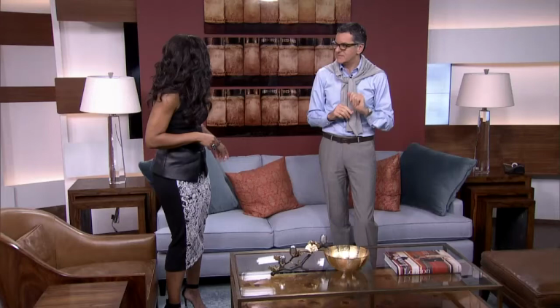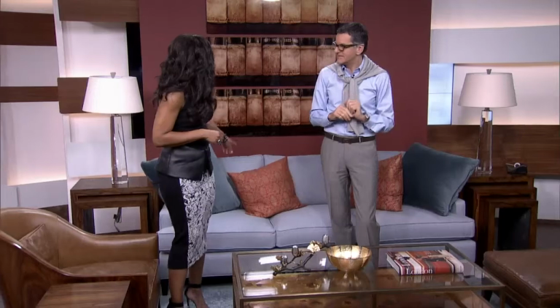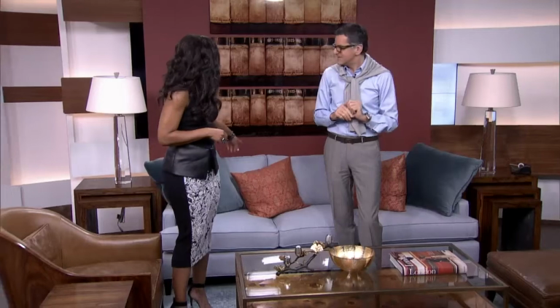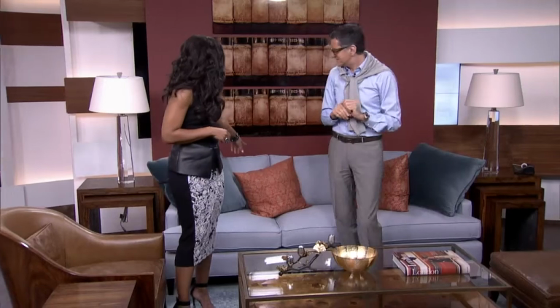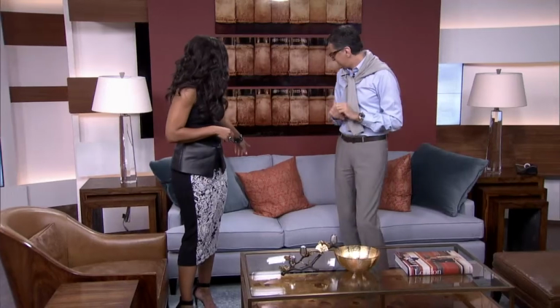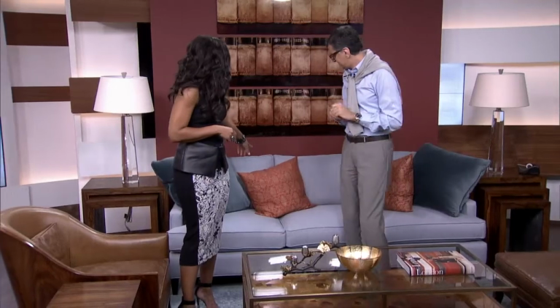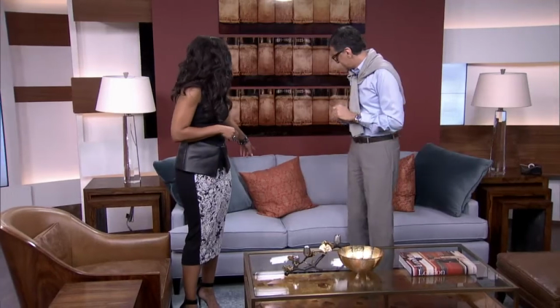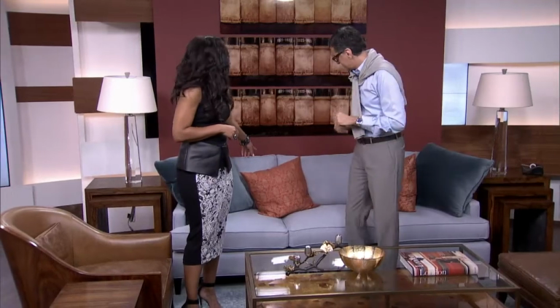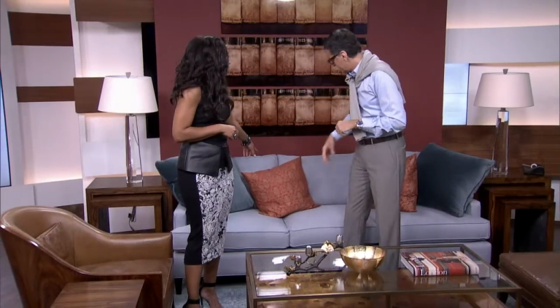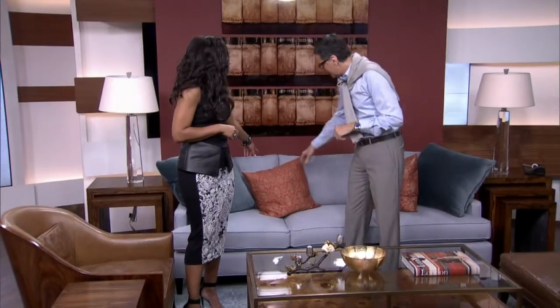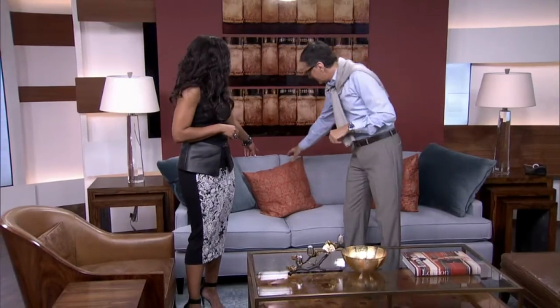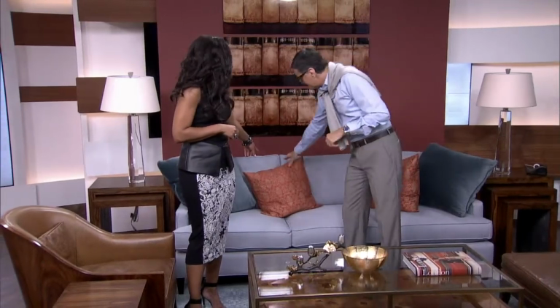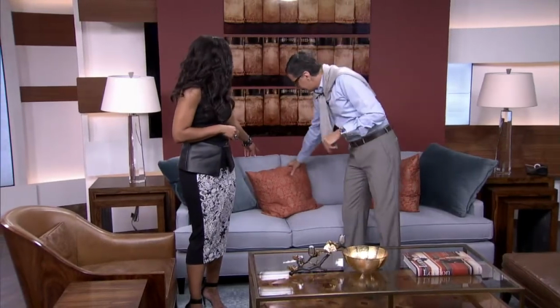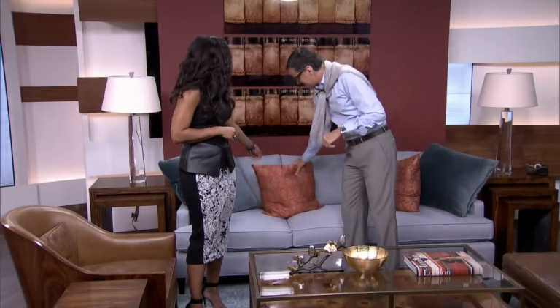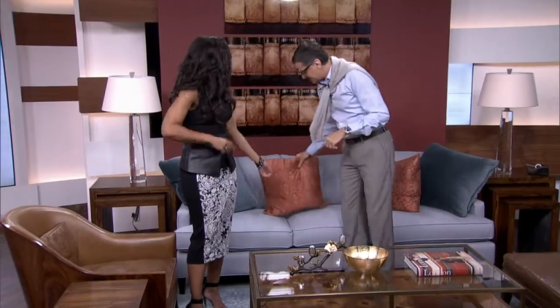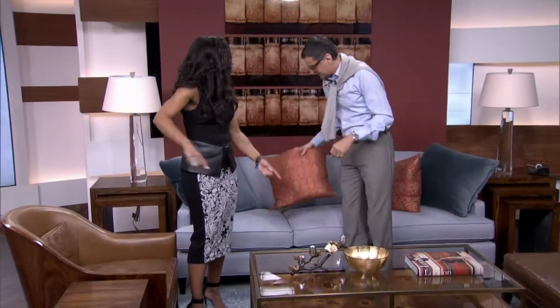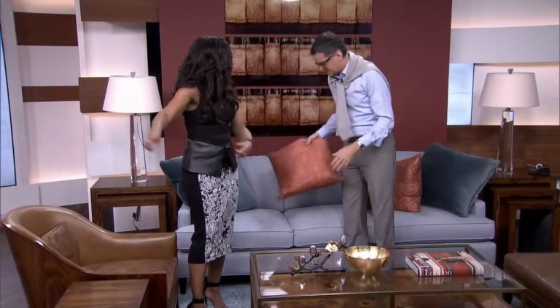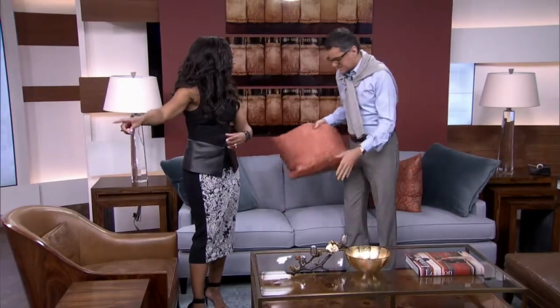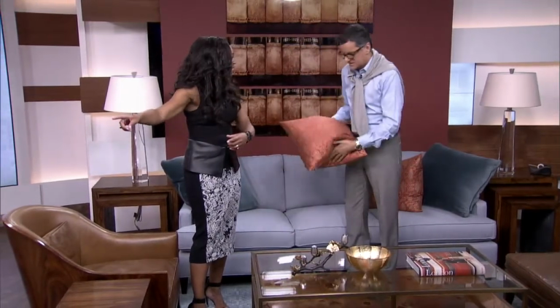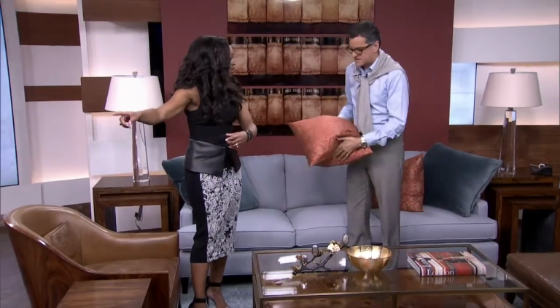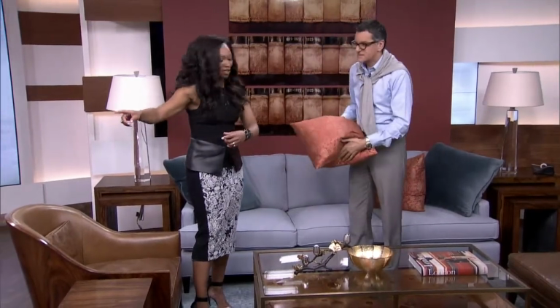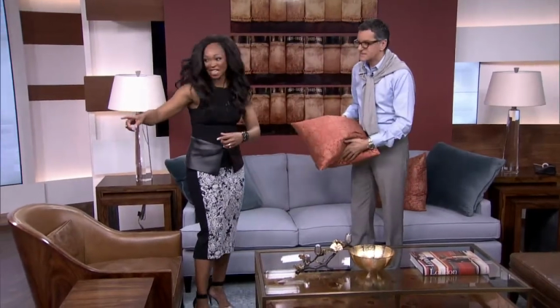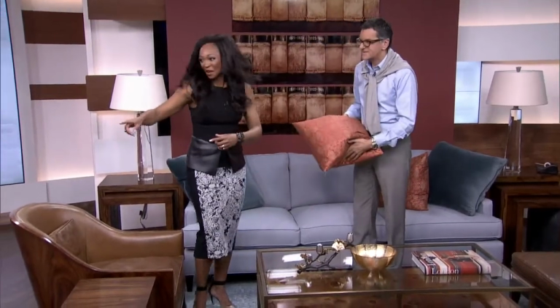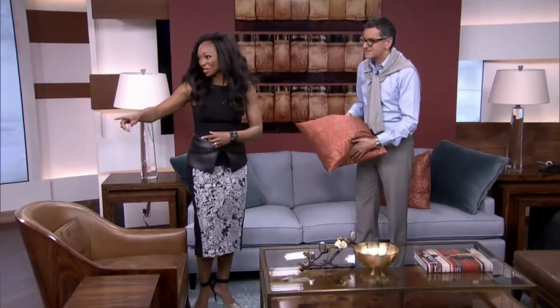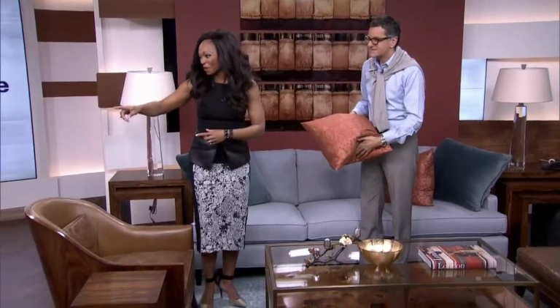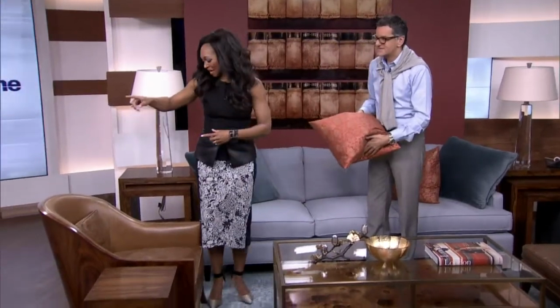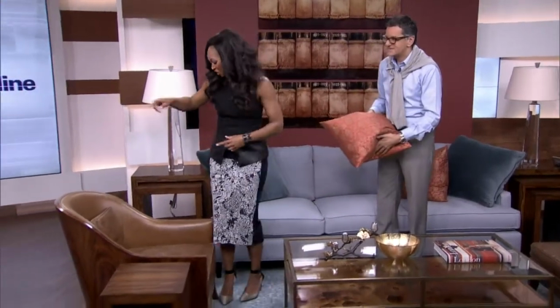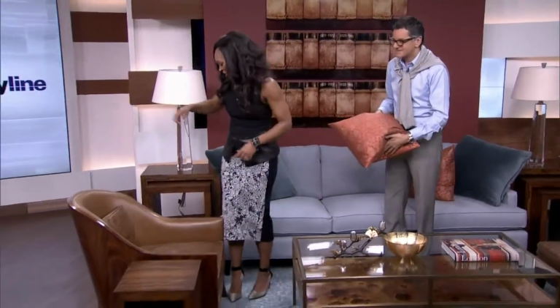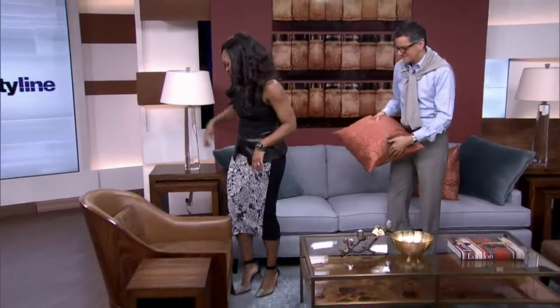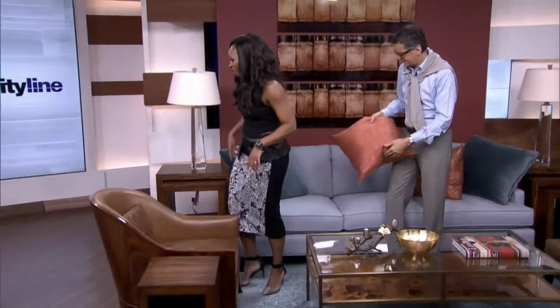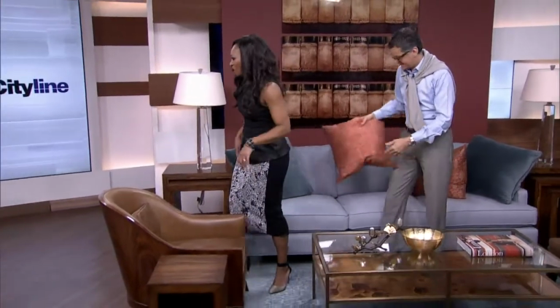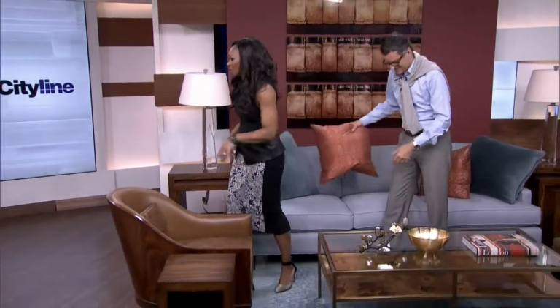We're going to take that as inspiration for Sharon's next segment now. Hey Sharon, how are you?